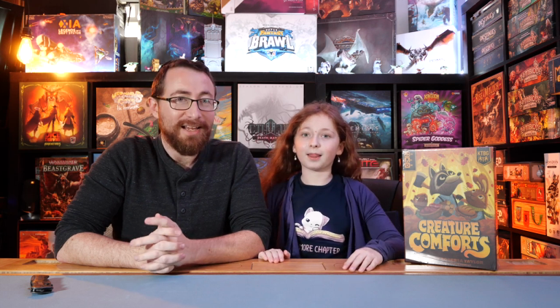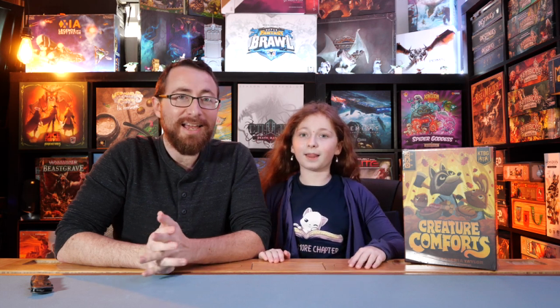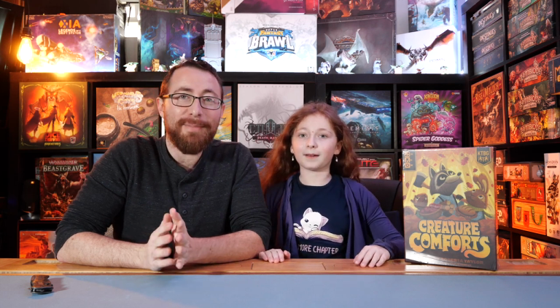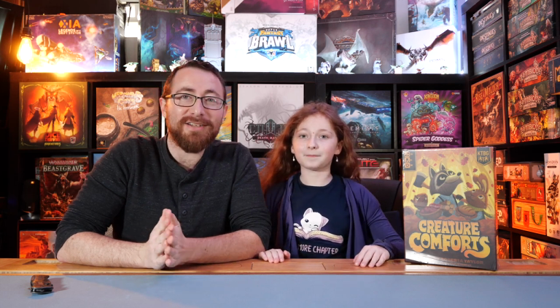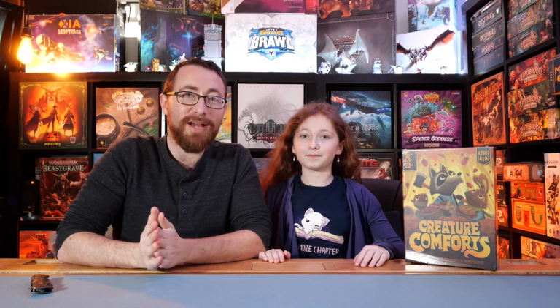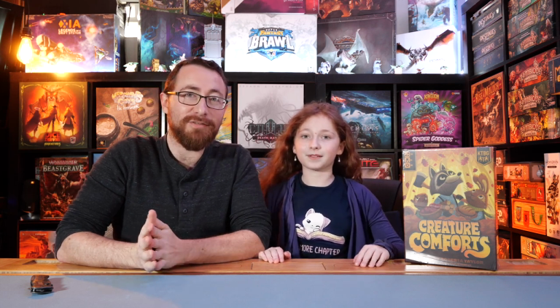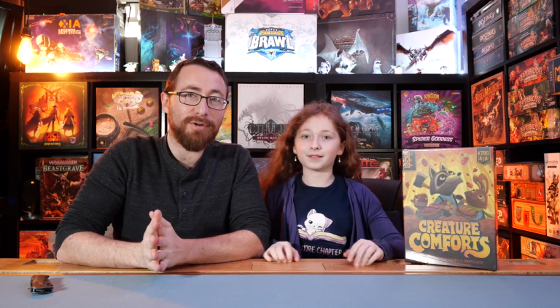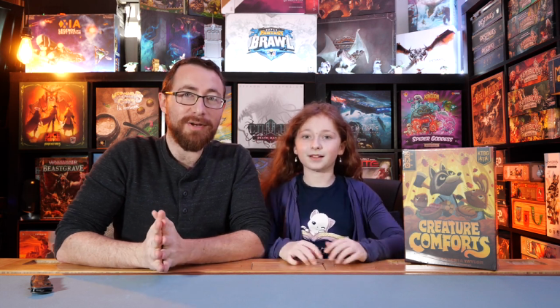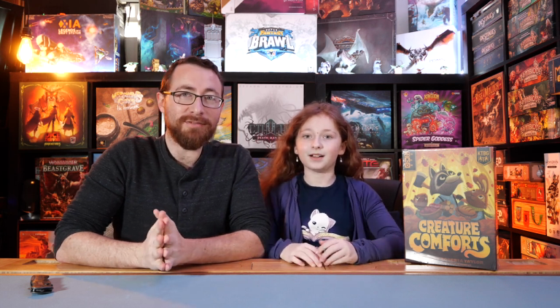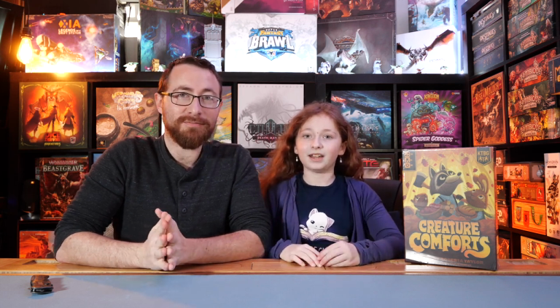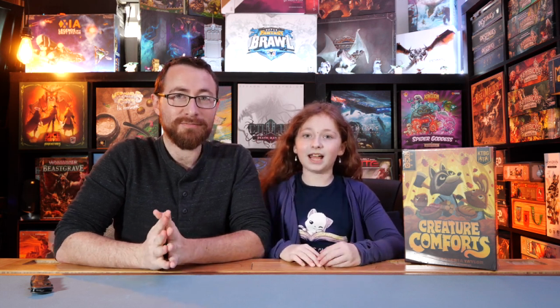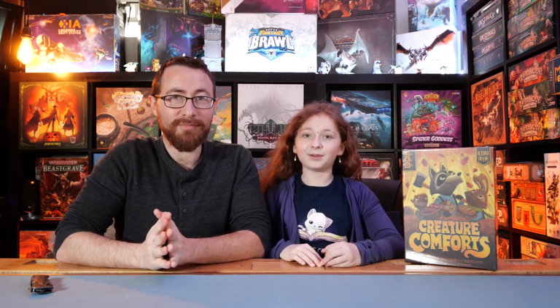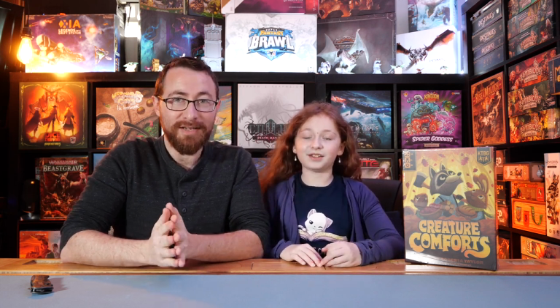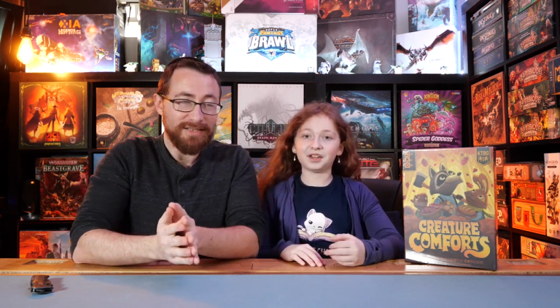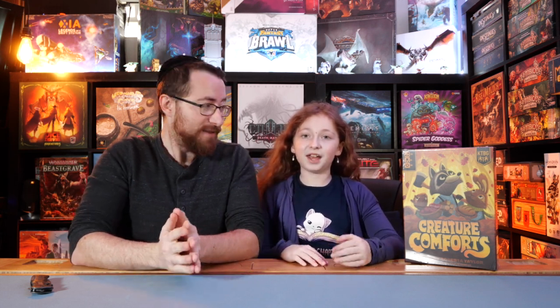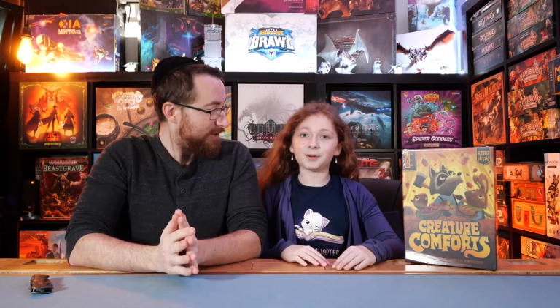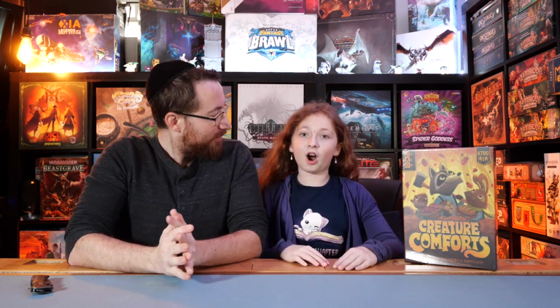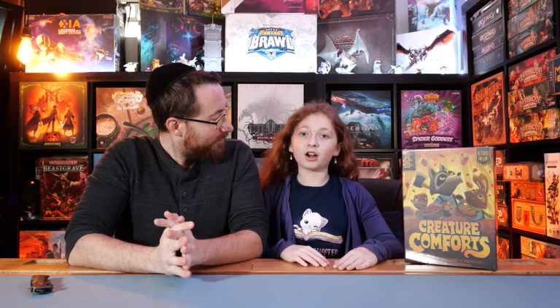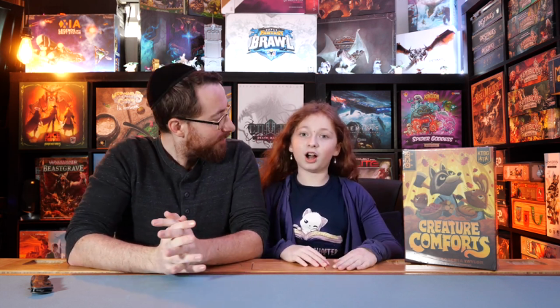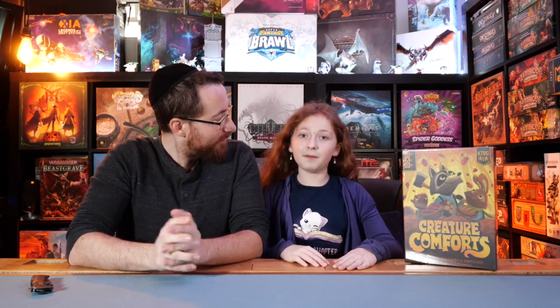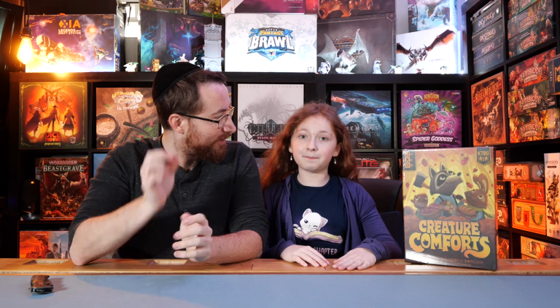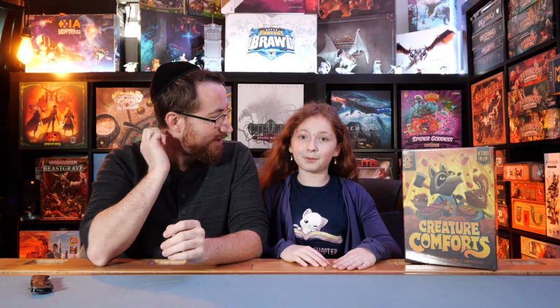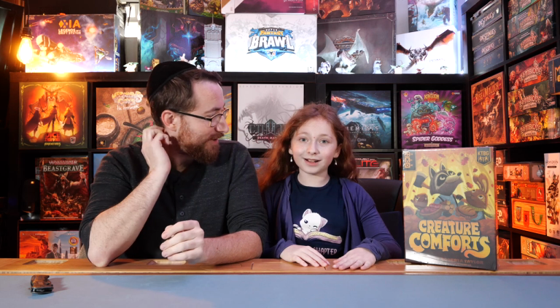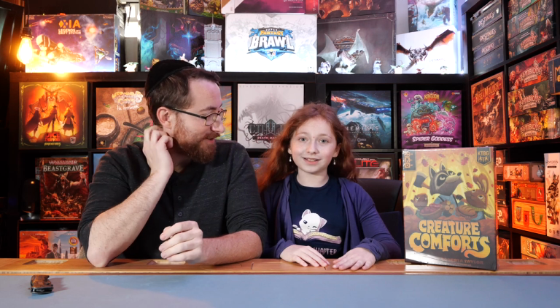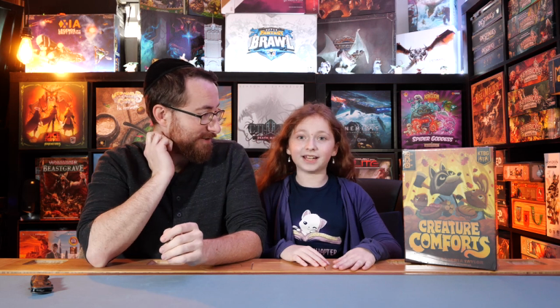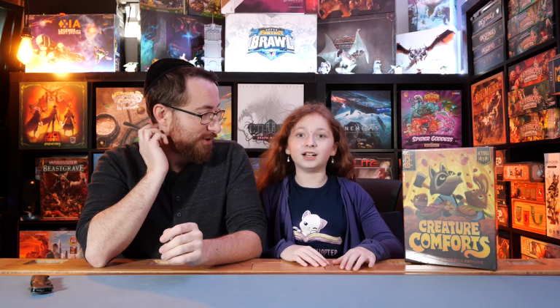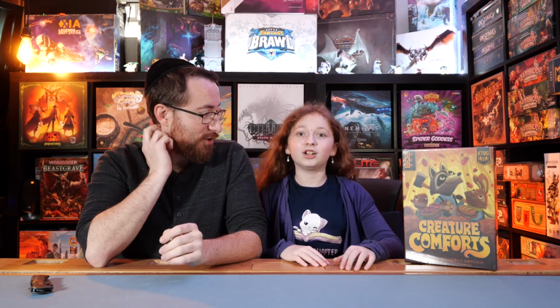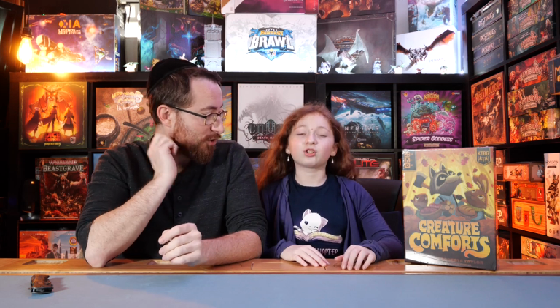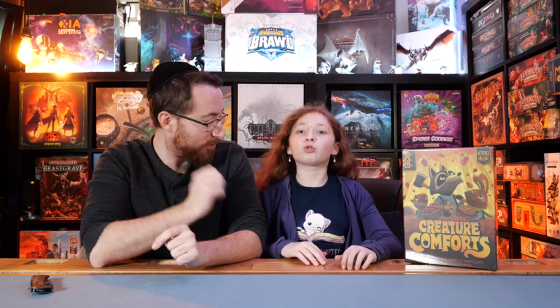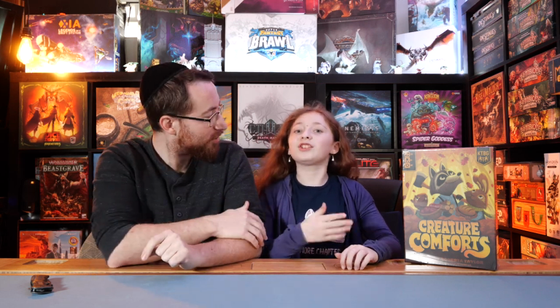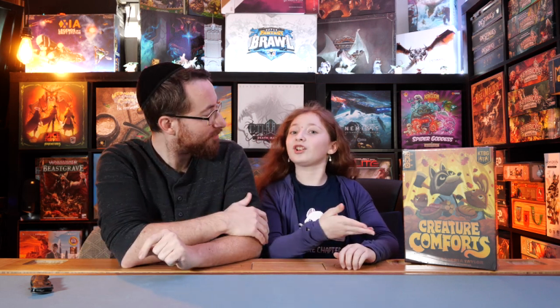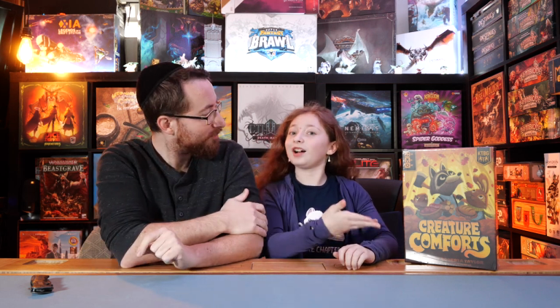Hey, I'm Alex Ratcliffe from Board Game & Co. And I'm Ricky. Today we are unboxing Creature Comforts.